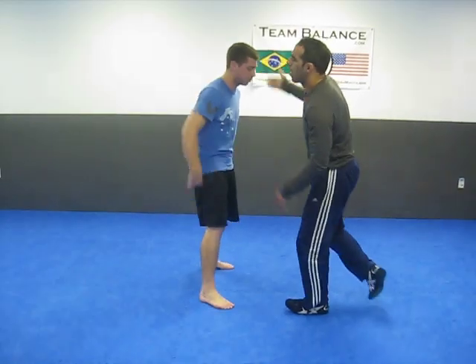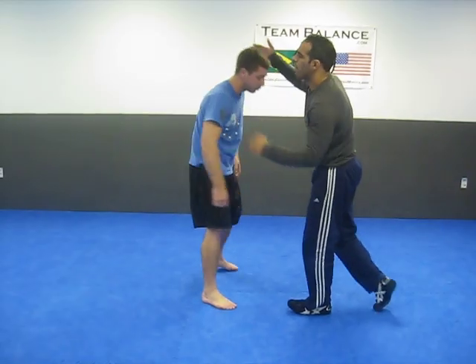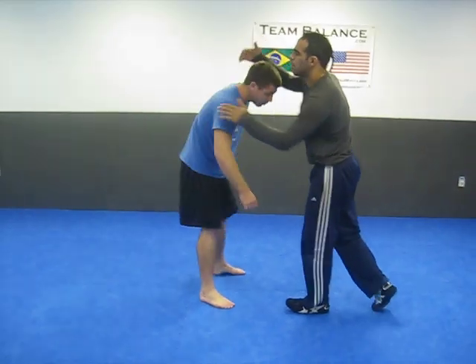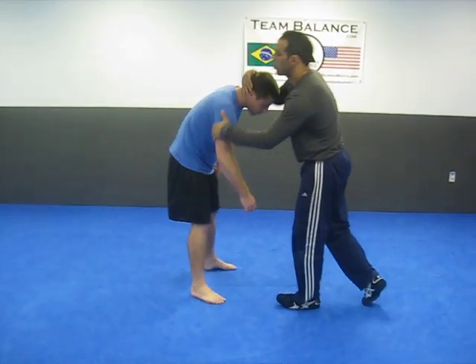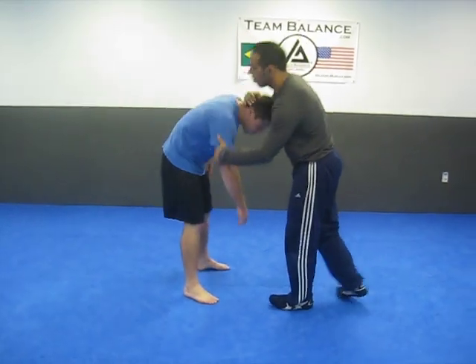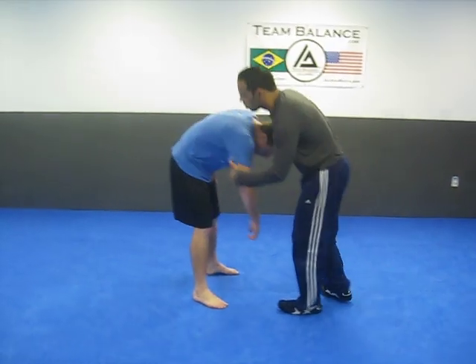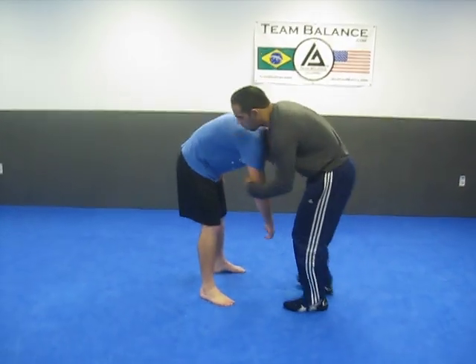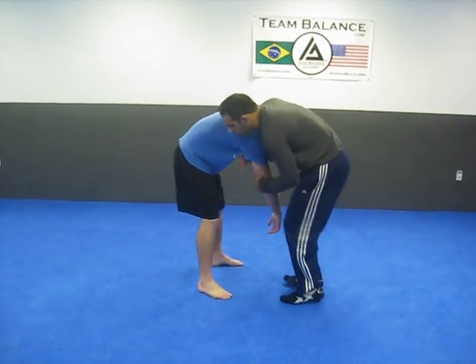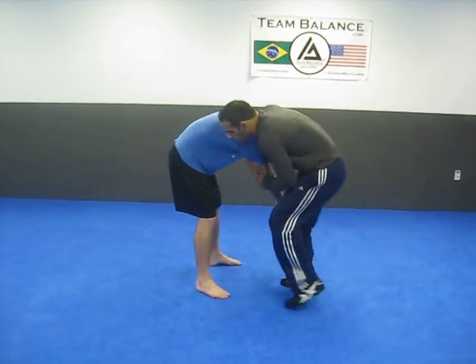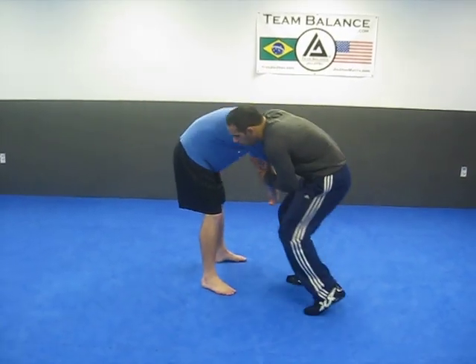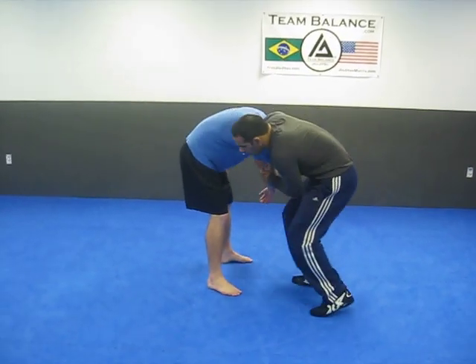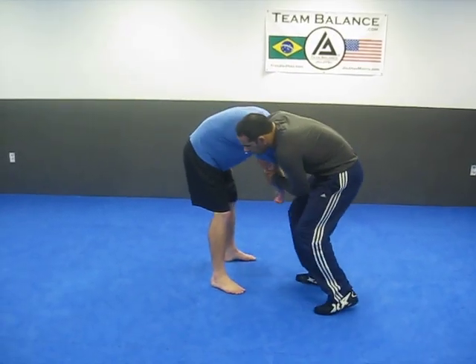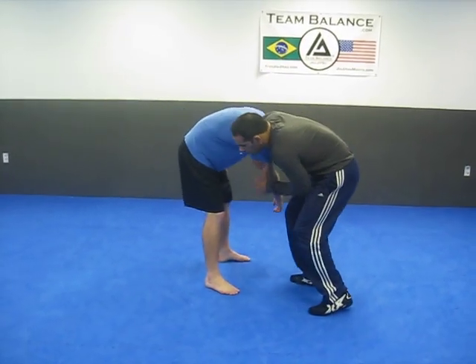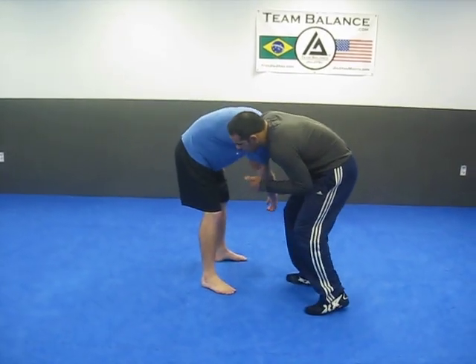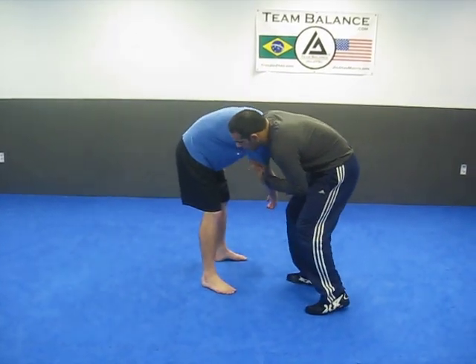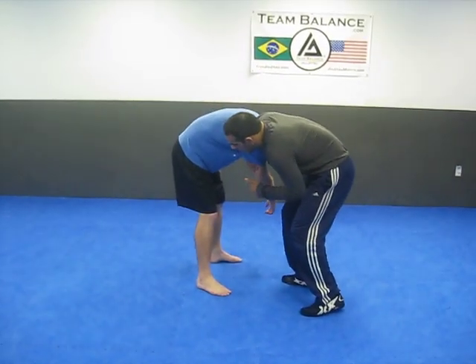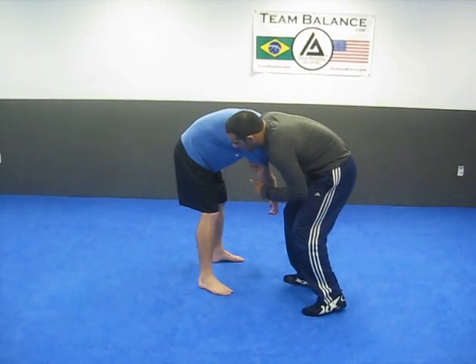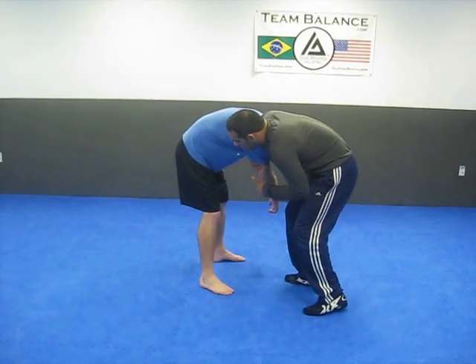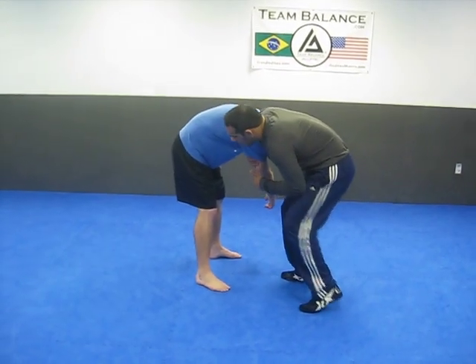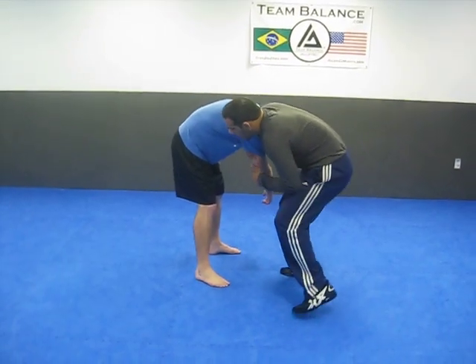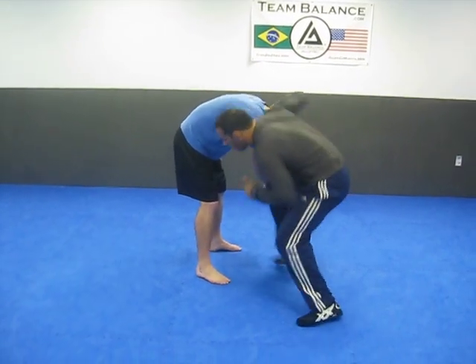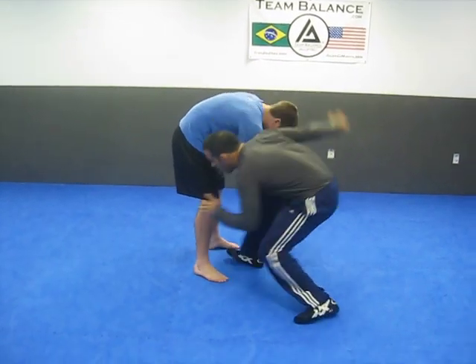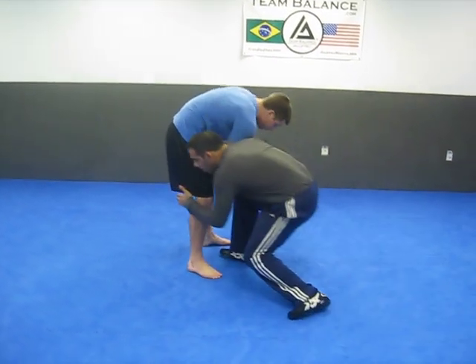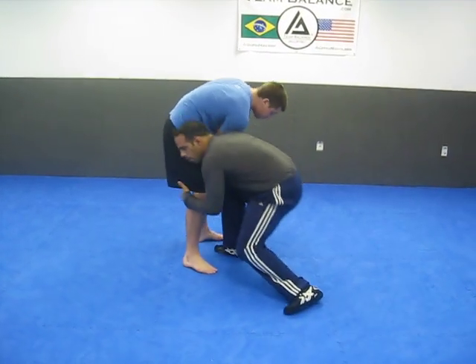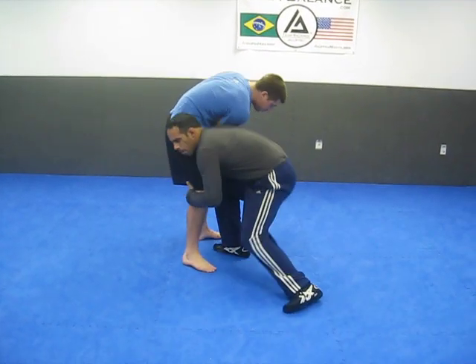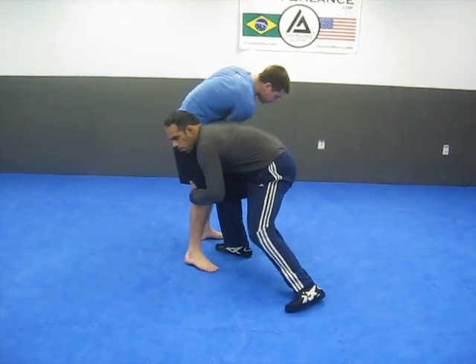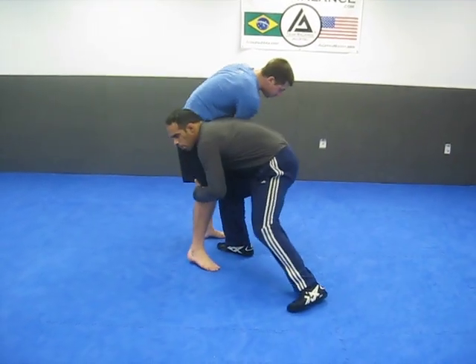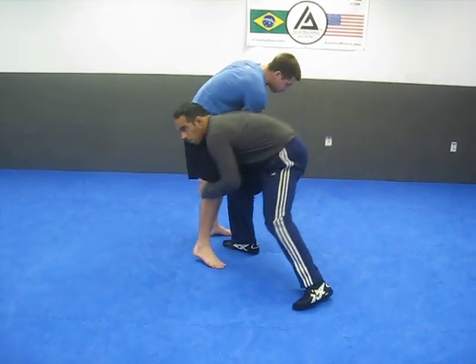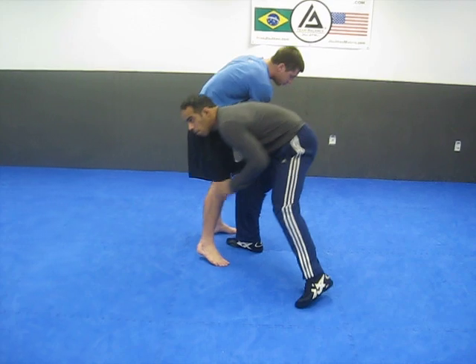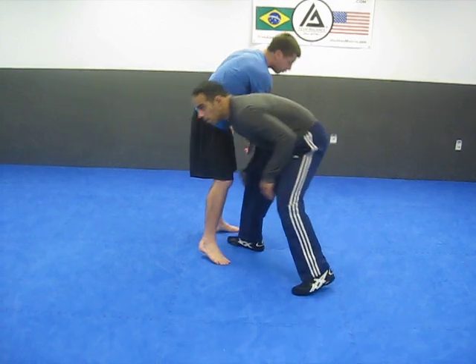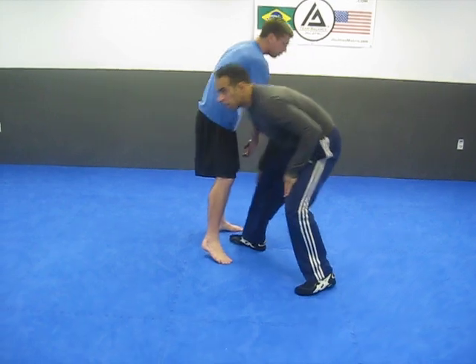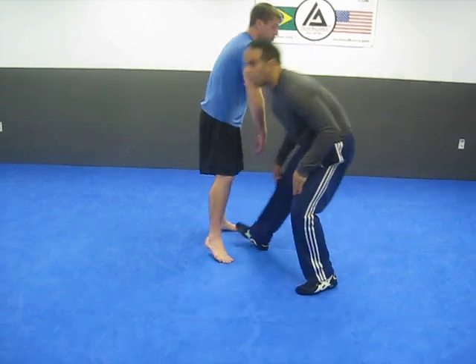Obviously I showed this one before — let the guy come up, boom, you go for the double.